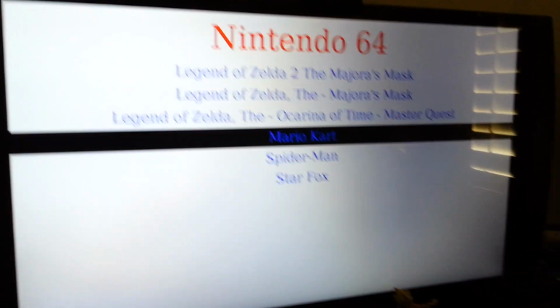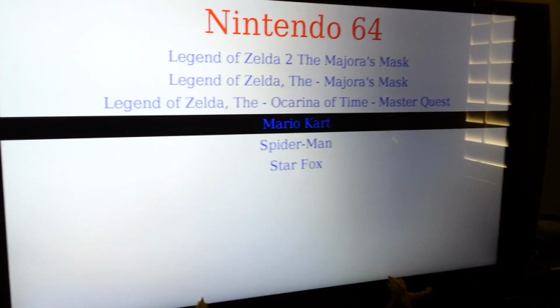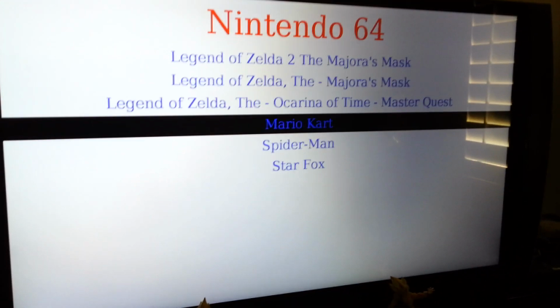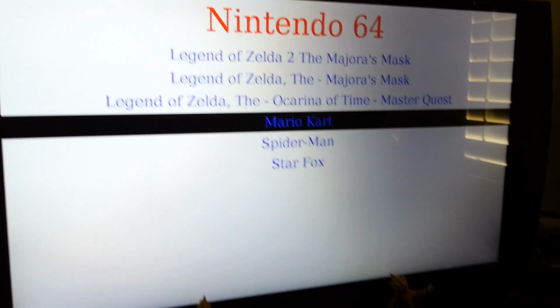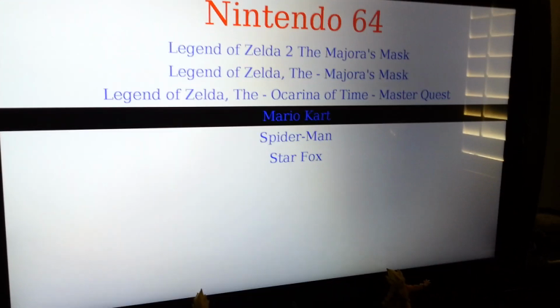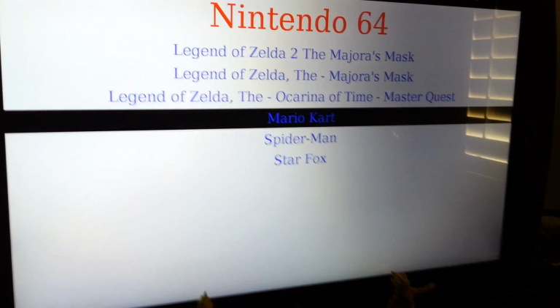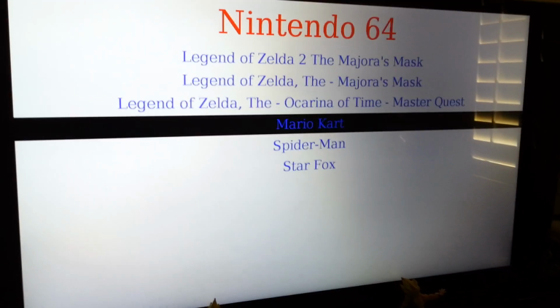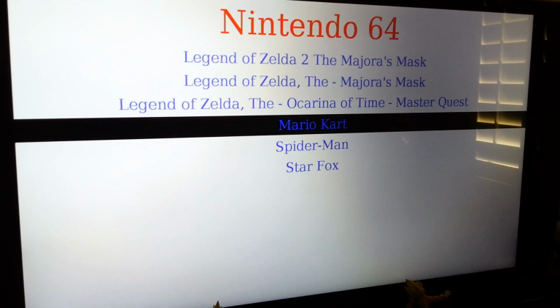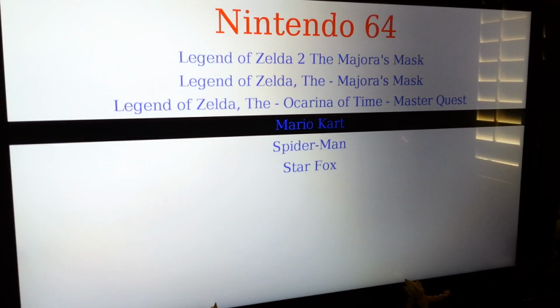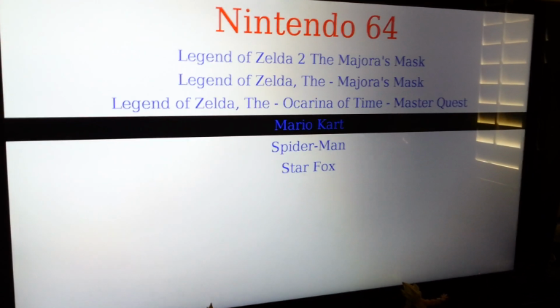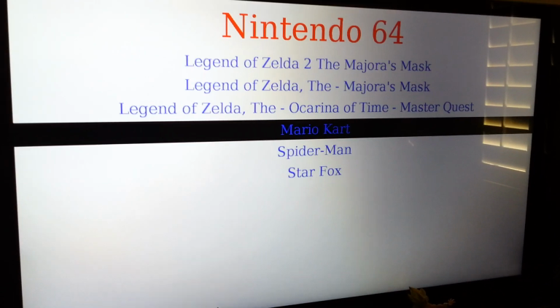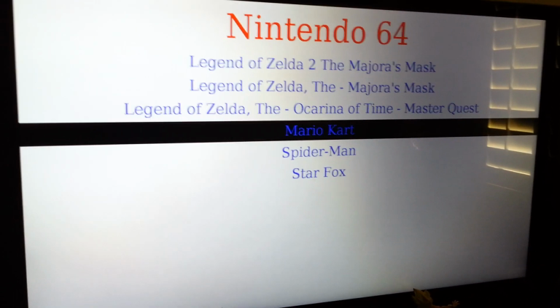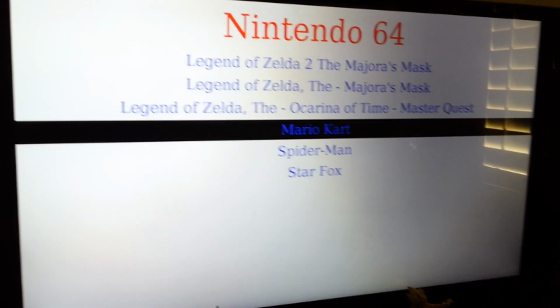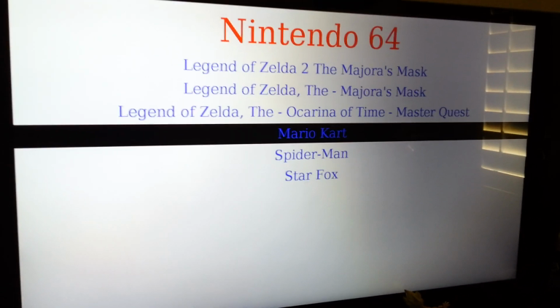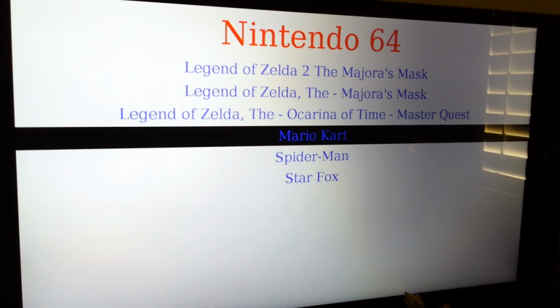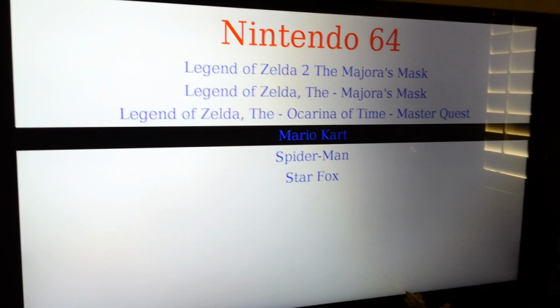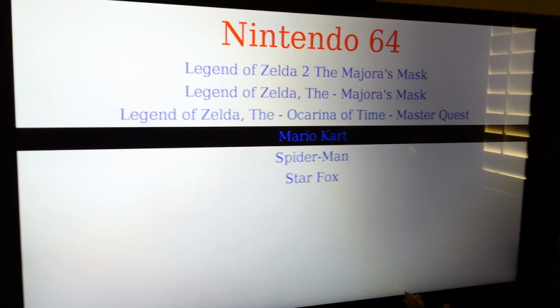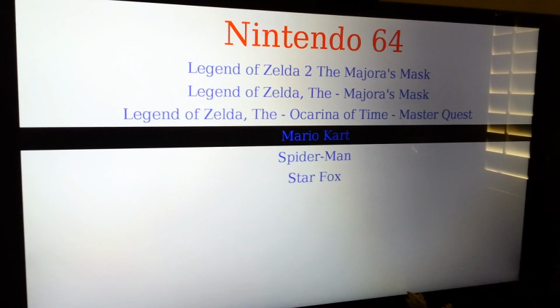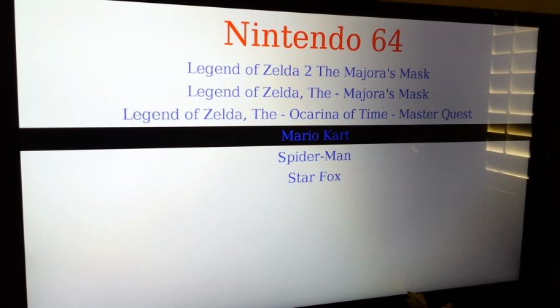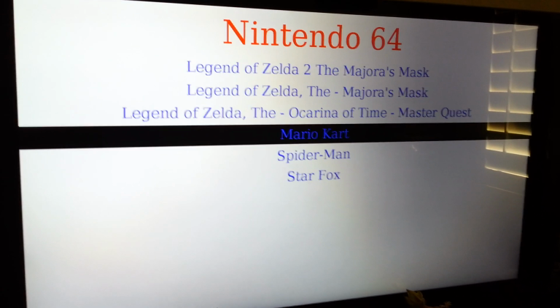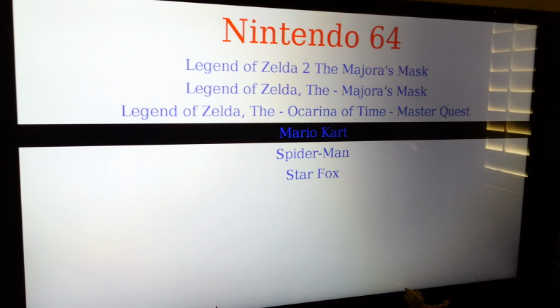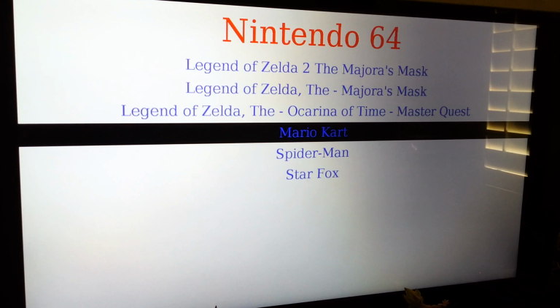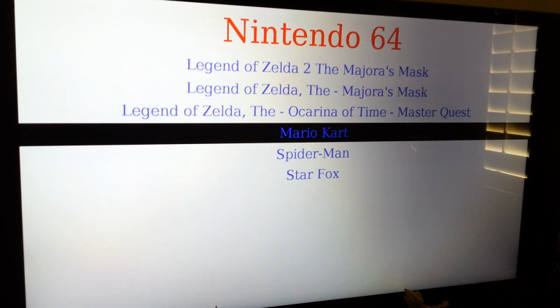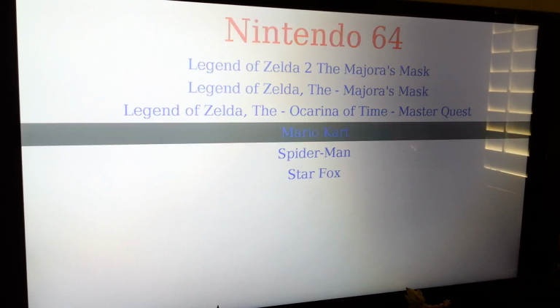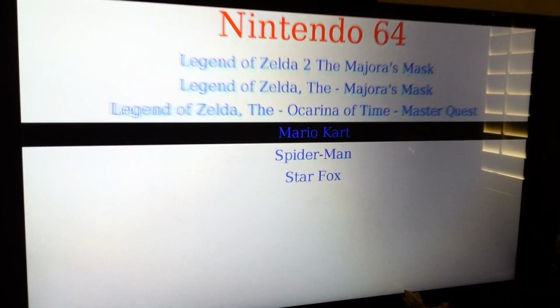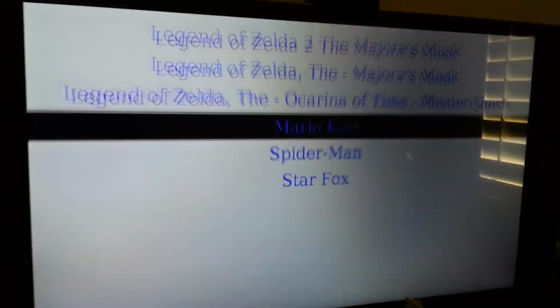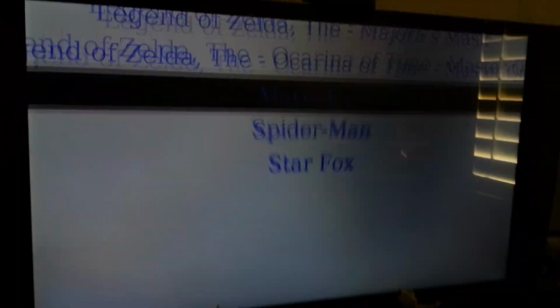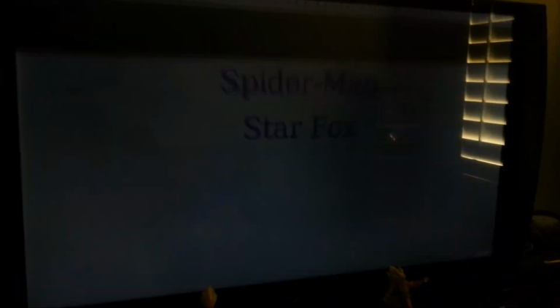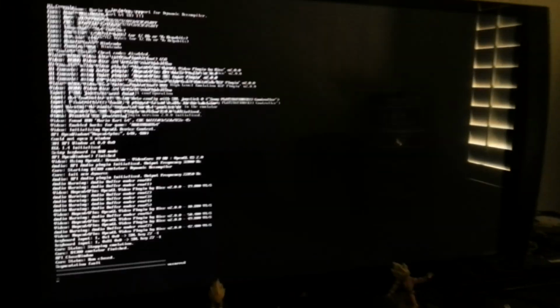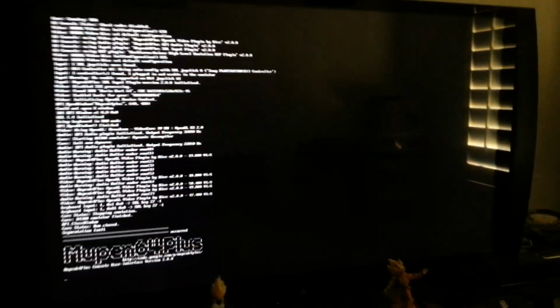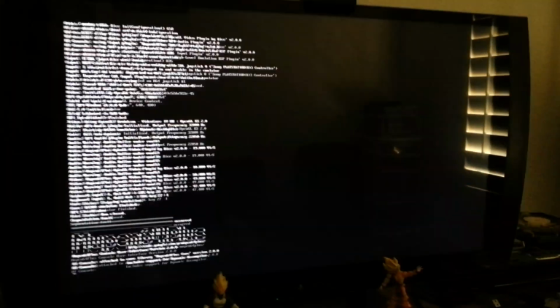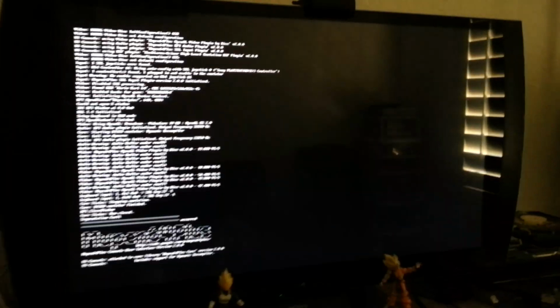My hands are so shaky, sorry guys. Let's play Mario Brothers, everyone's favorite.